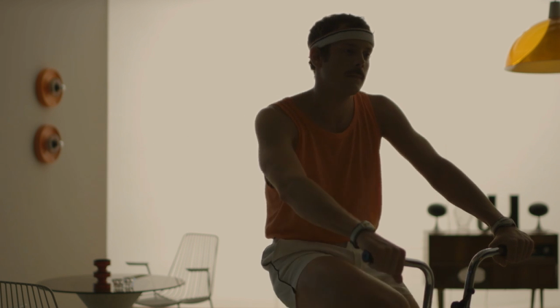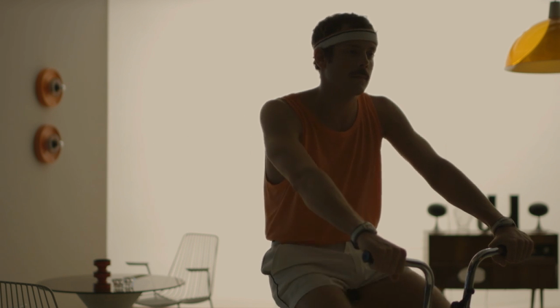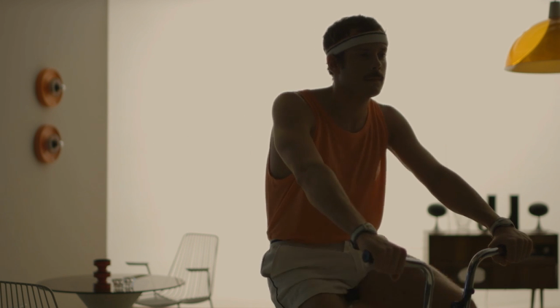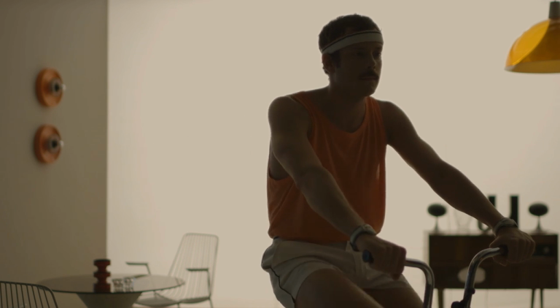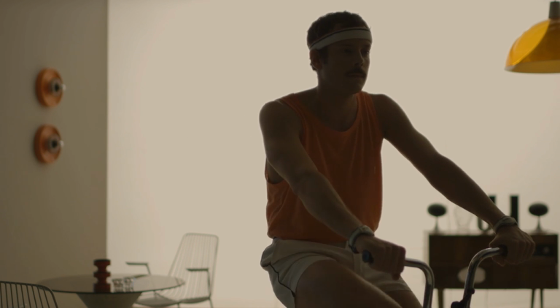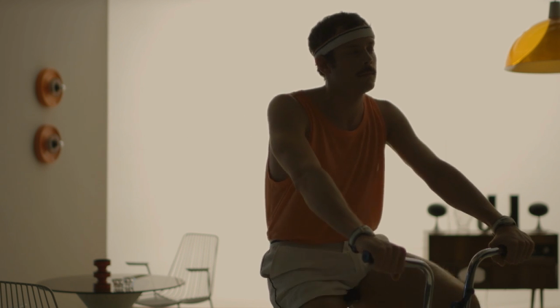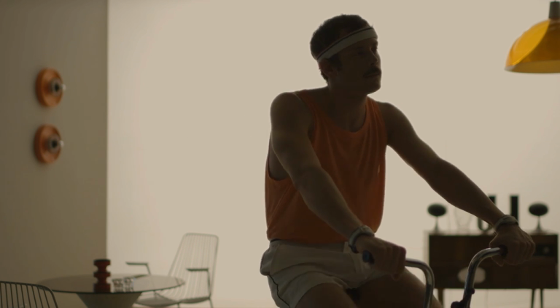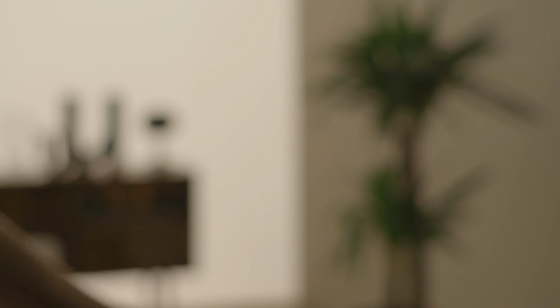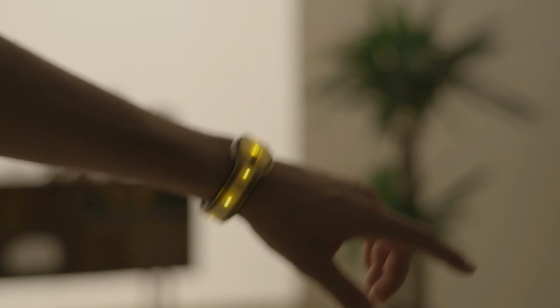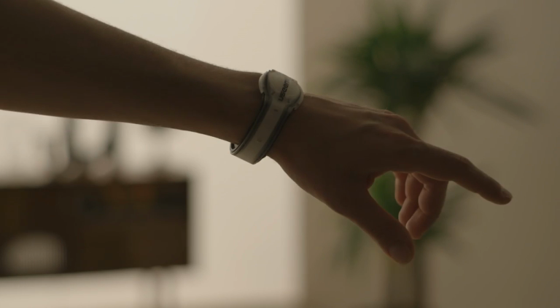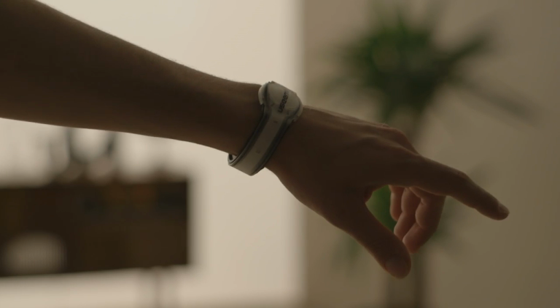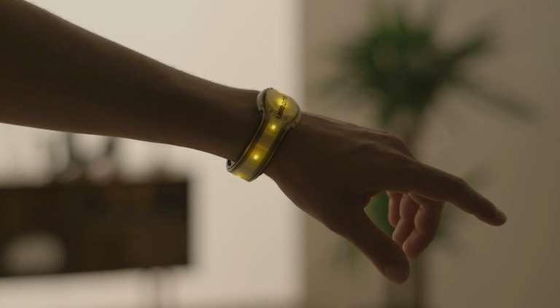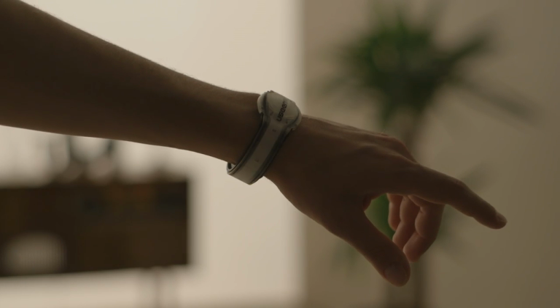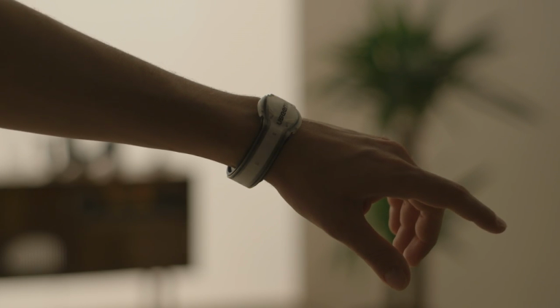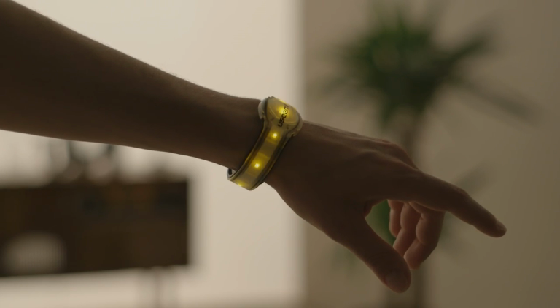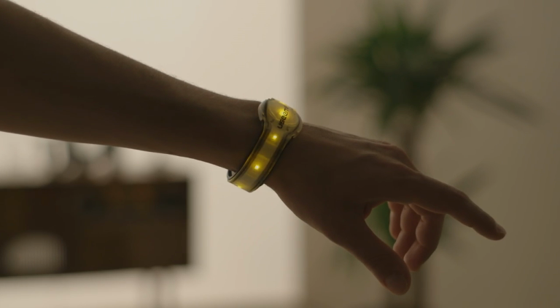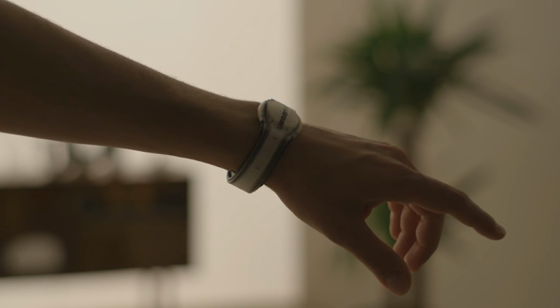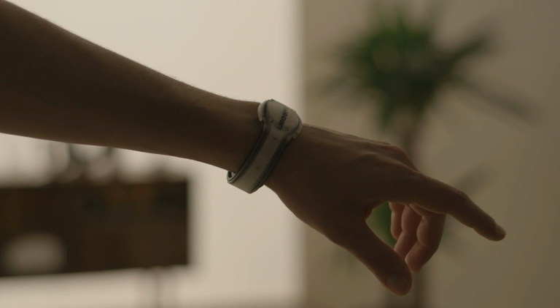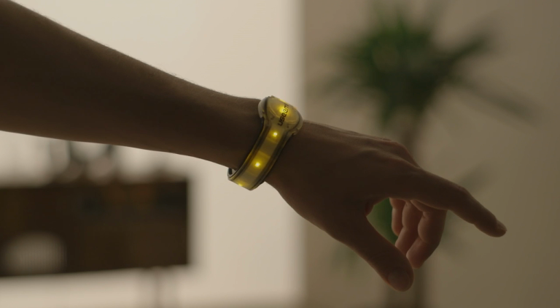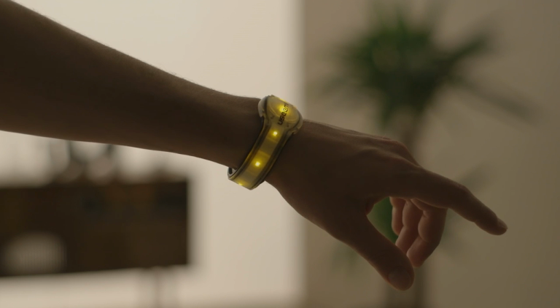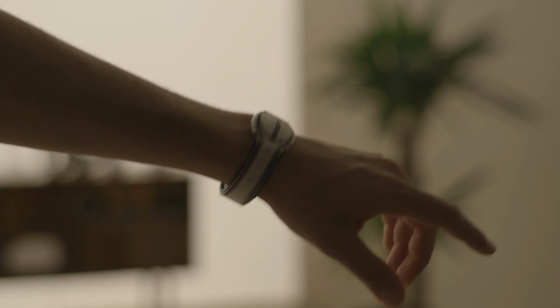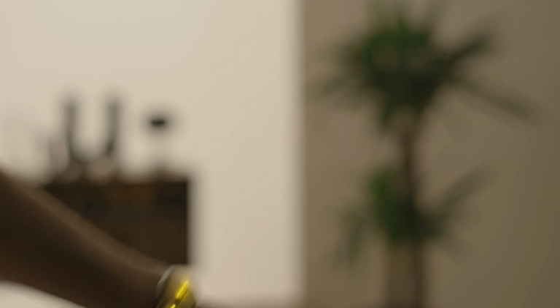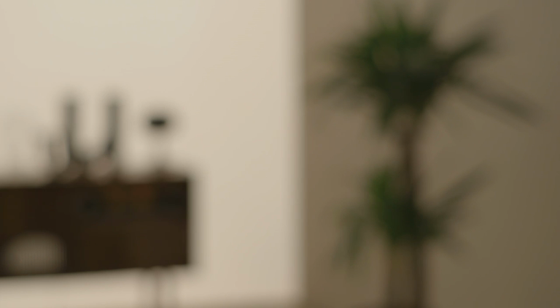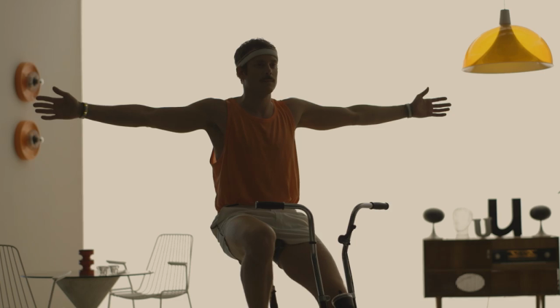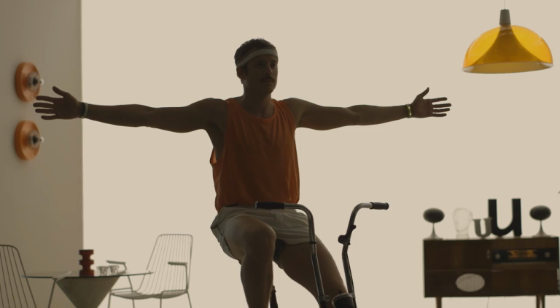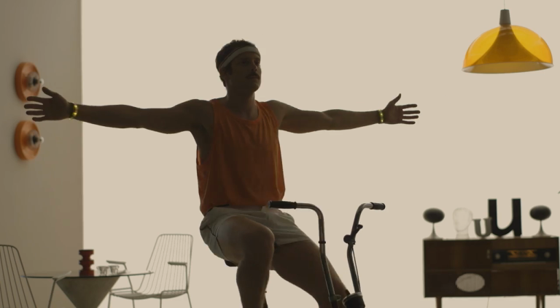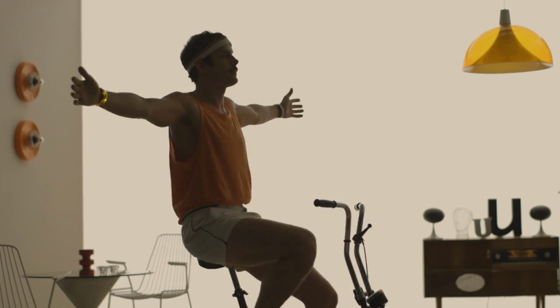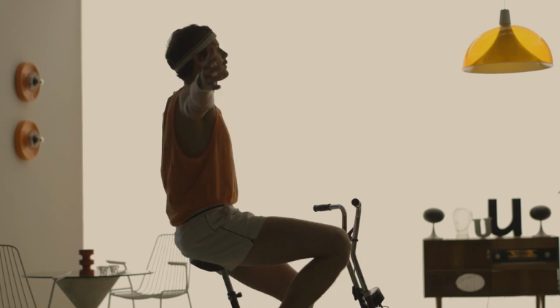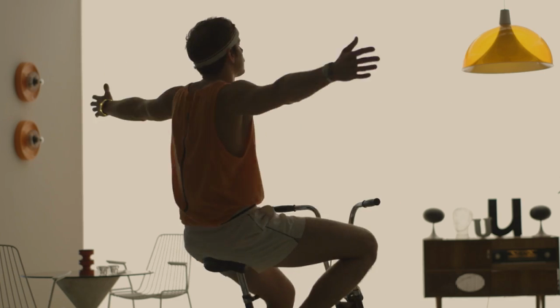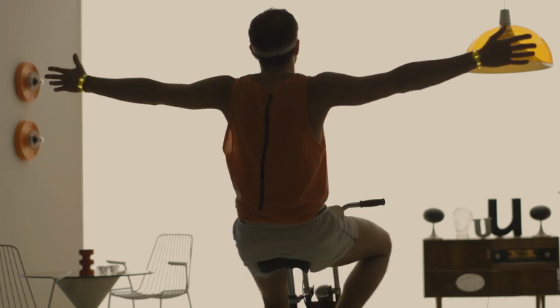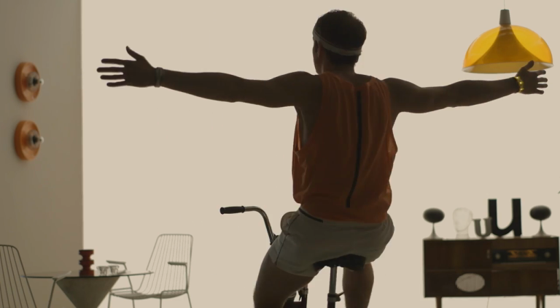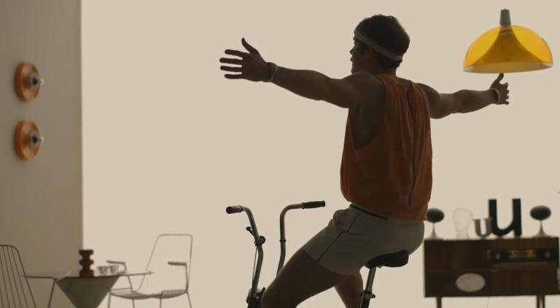No new moves — the same old hand signals you've always used. Thanks to the wristband design, the light is visible from all directions.